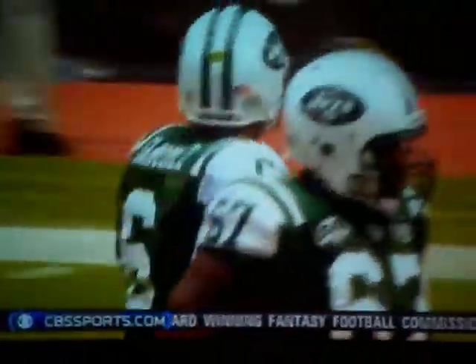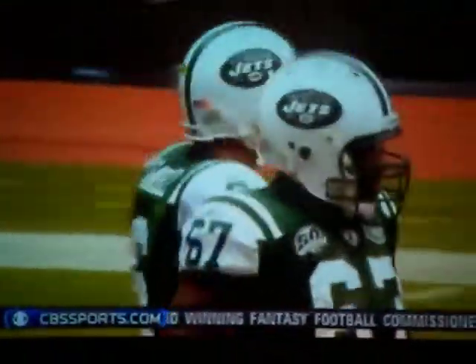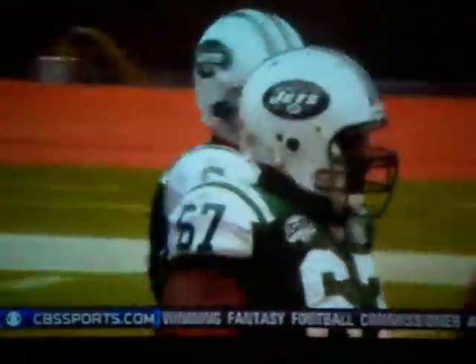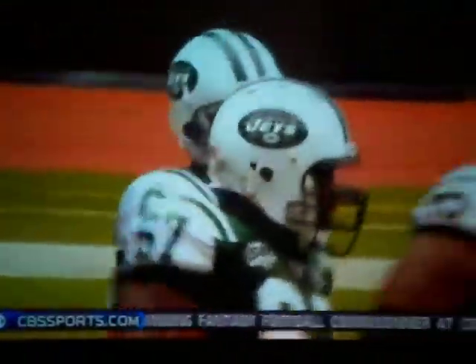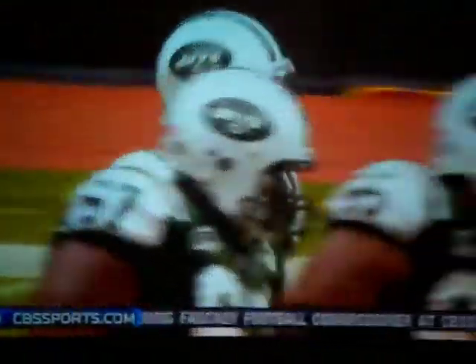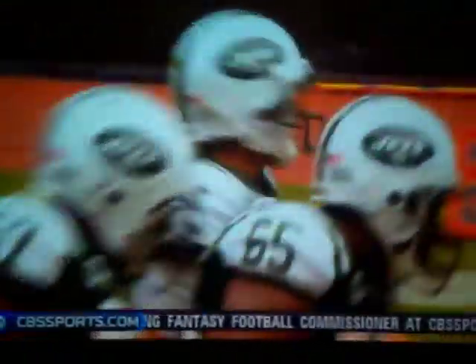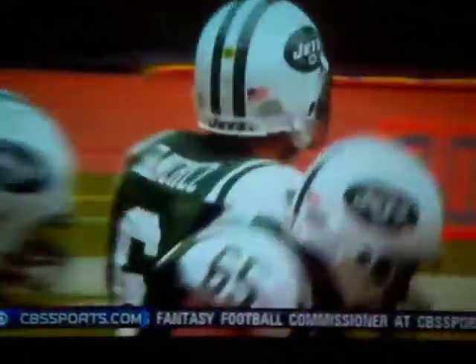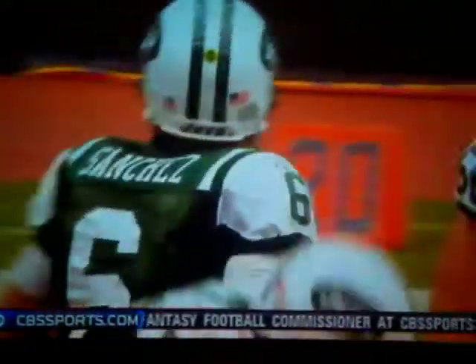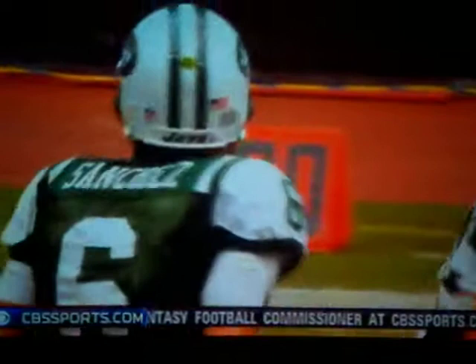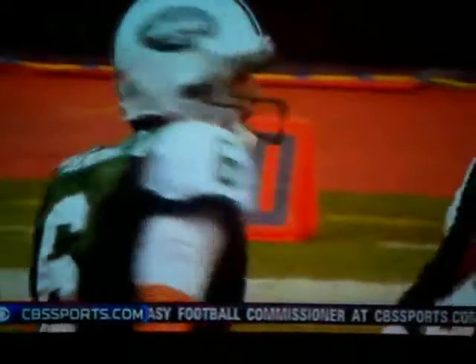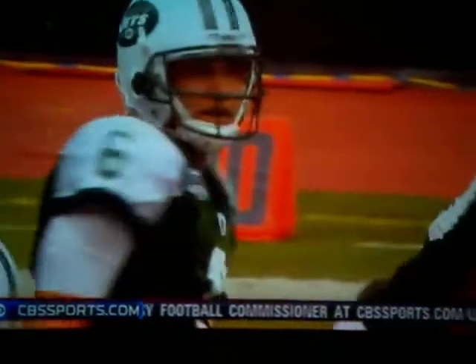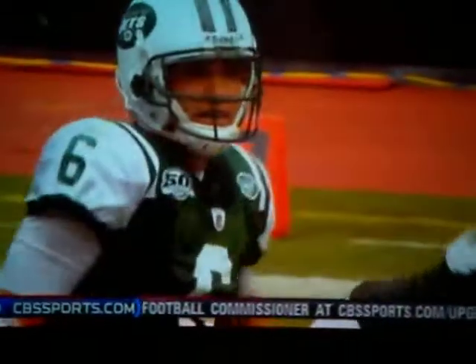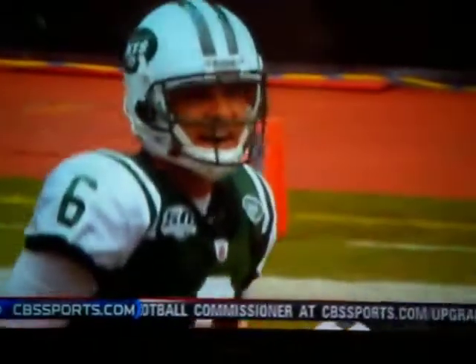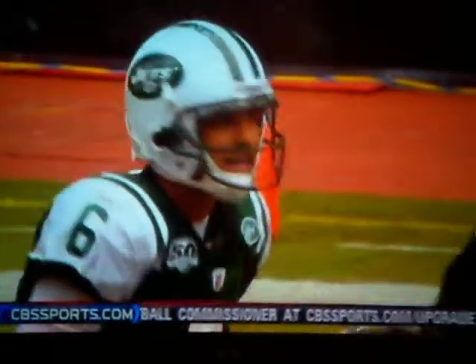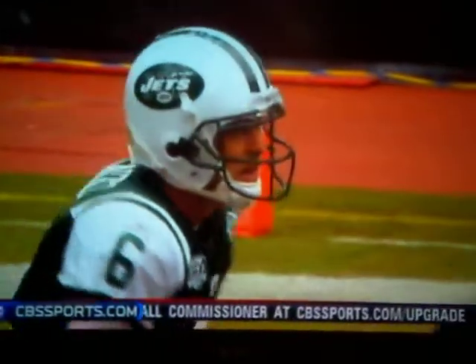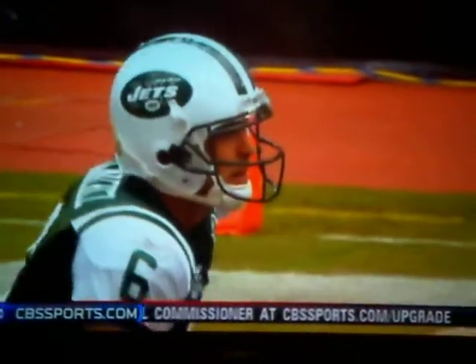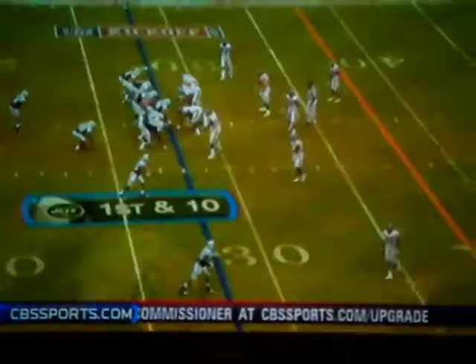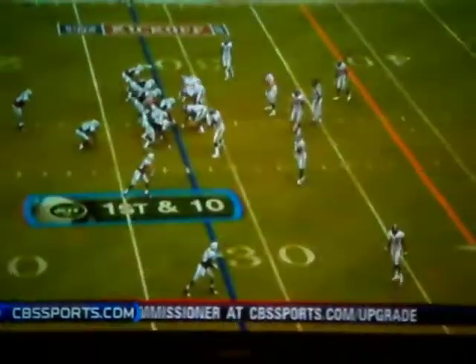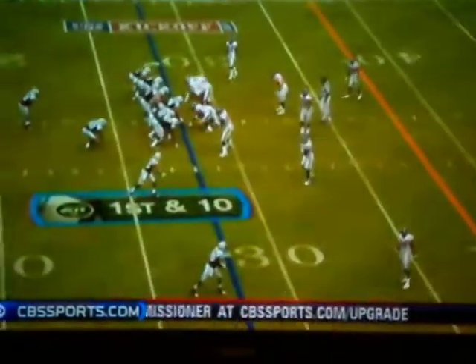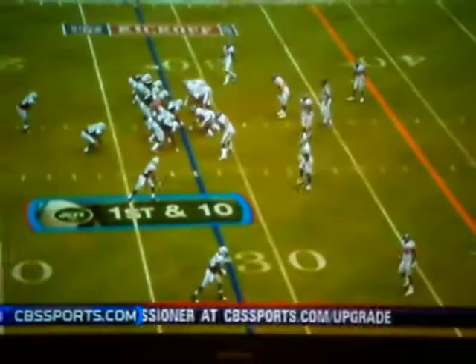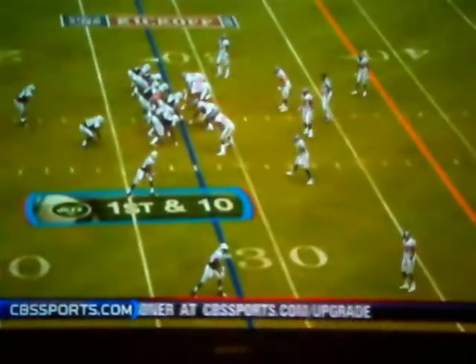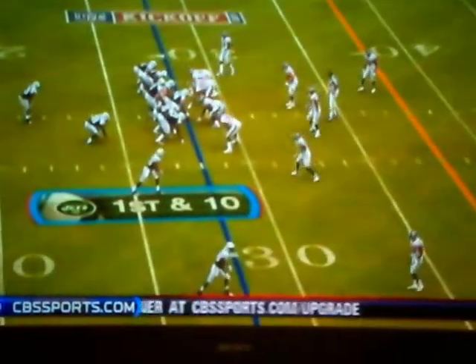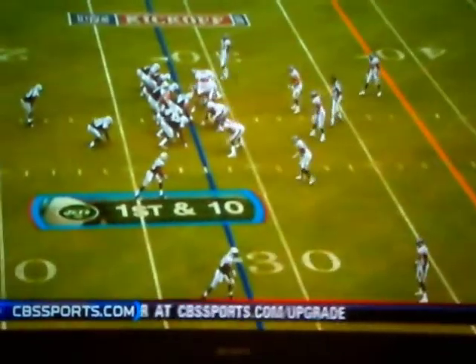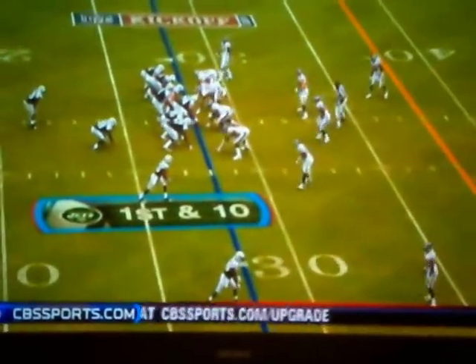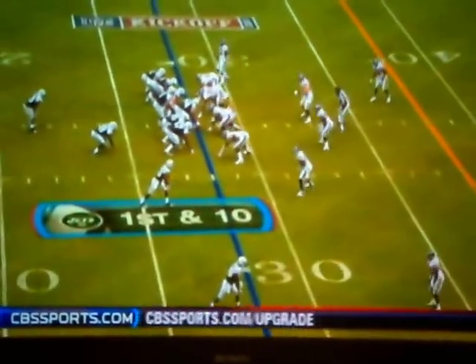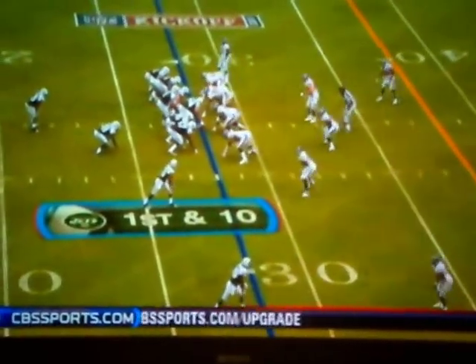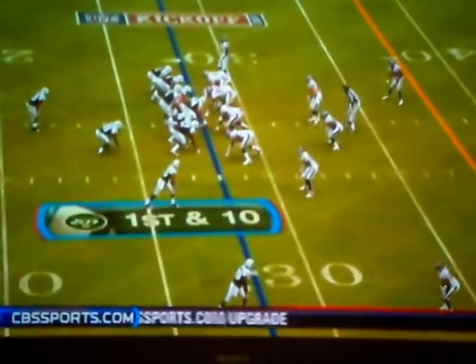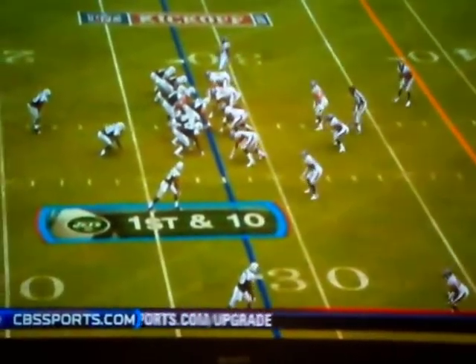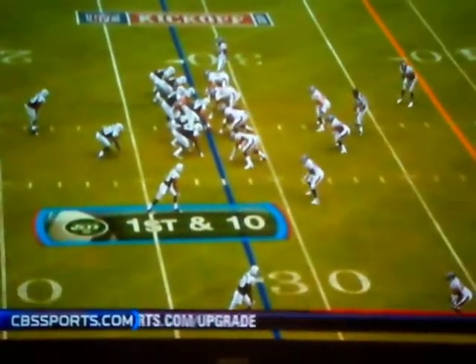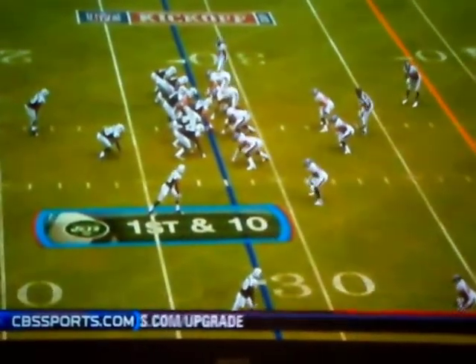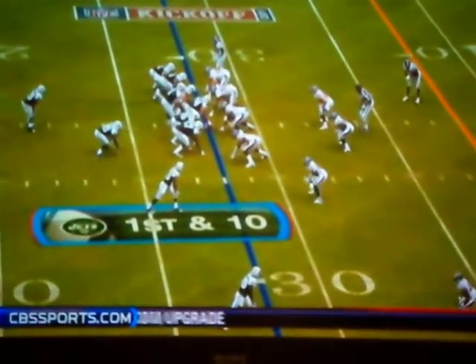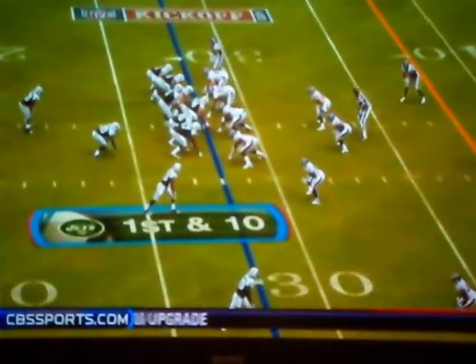Jet fans saw a lot of those last year. This team has gained 120 yards on third down alone.